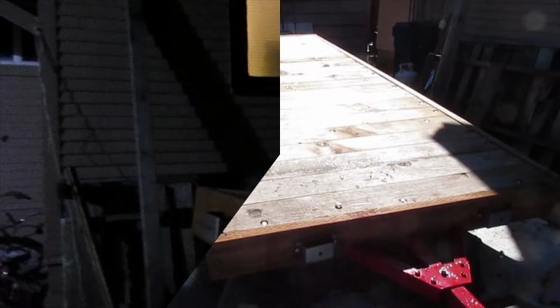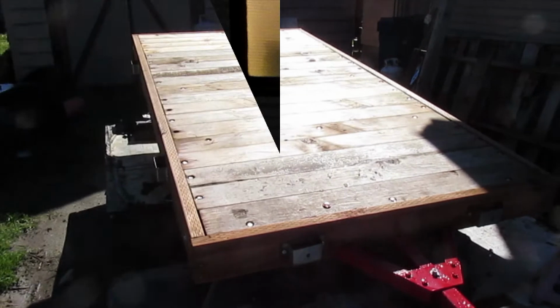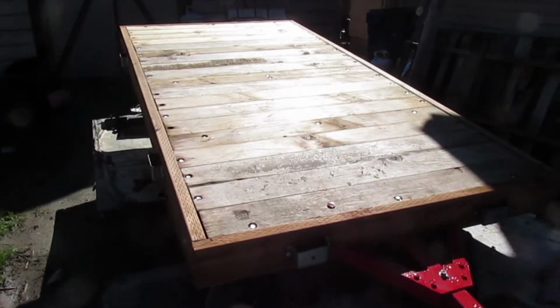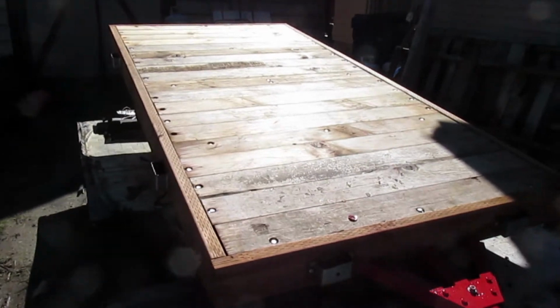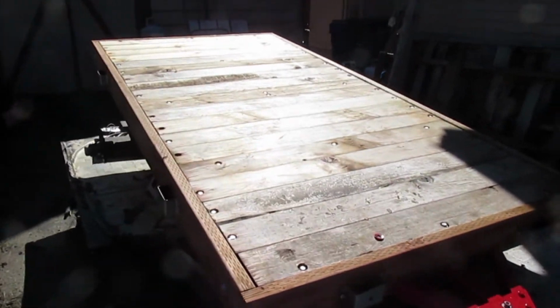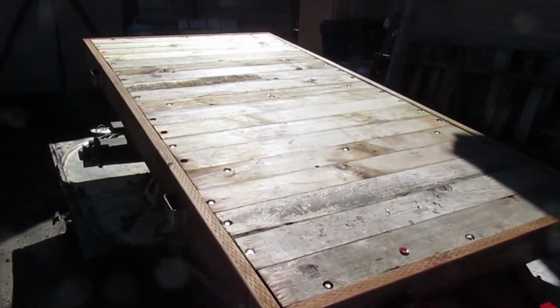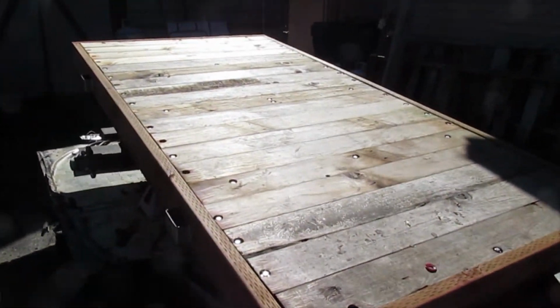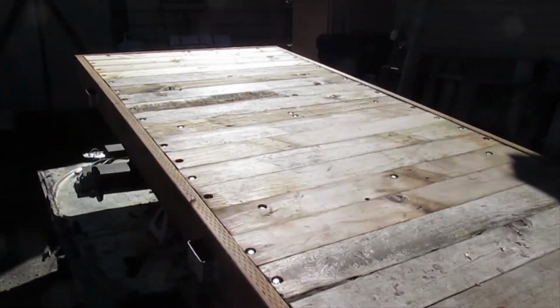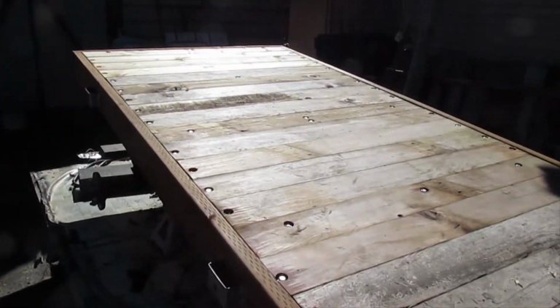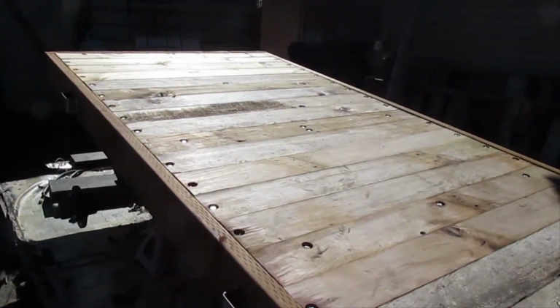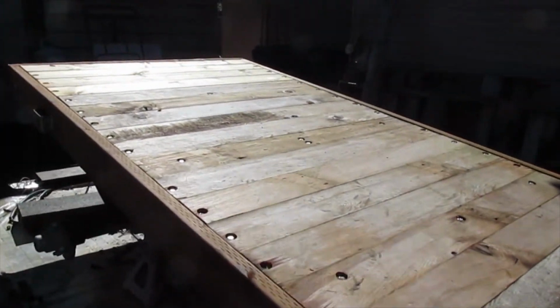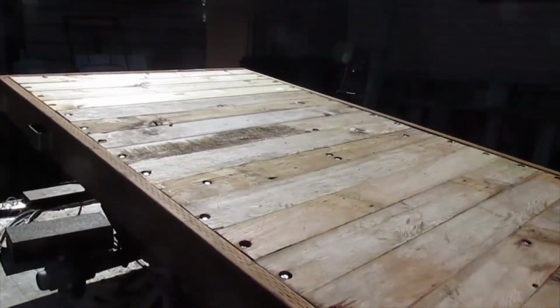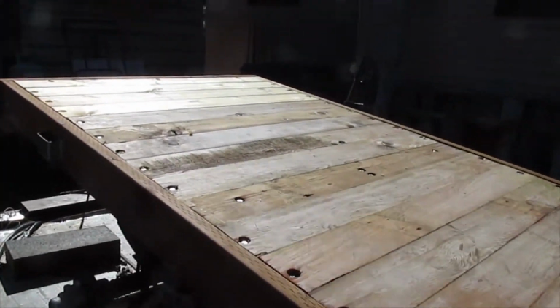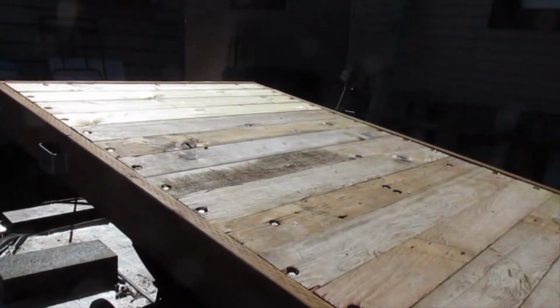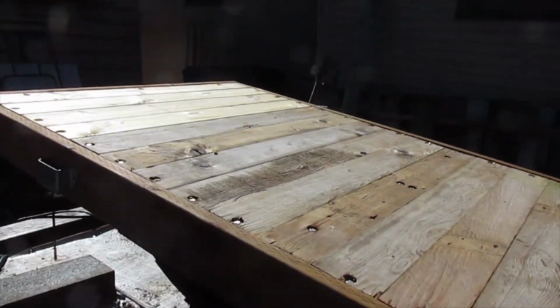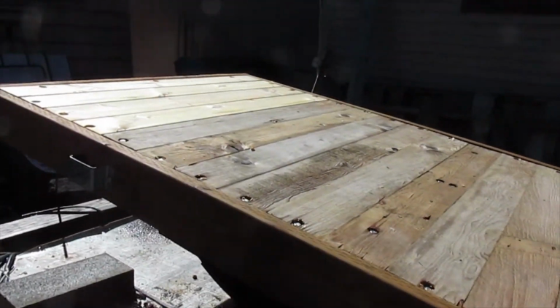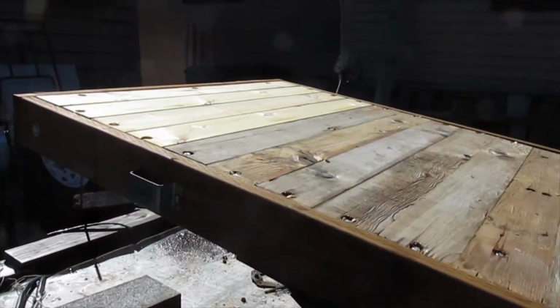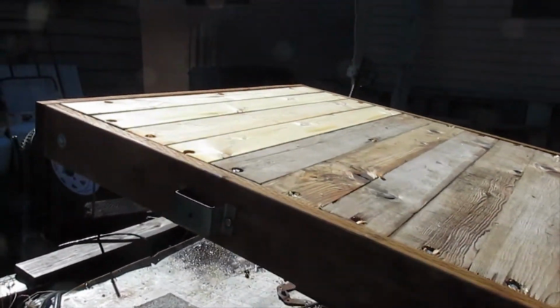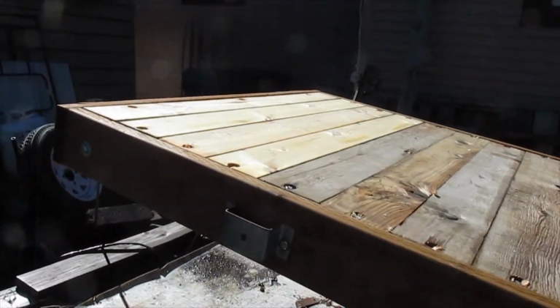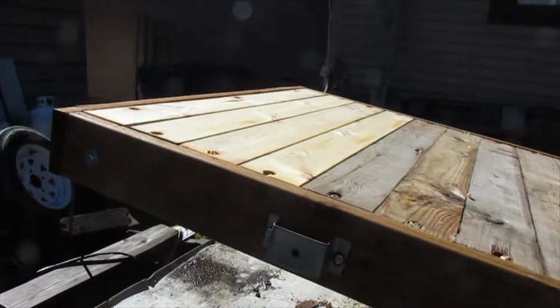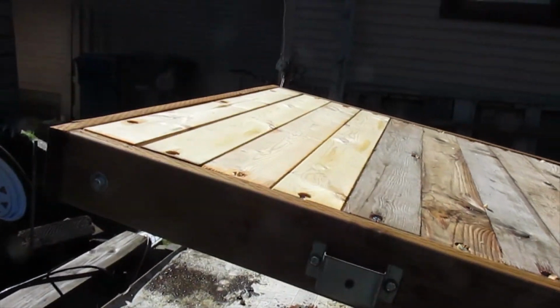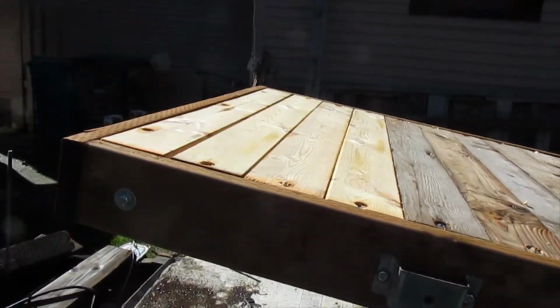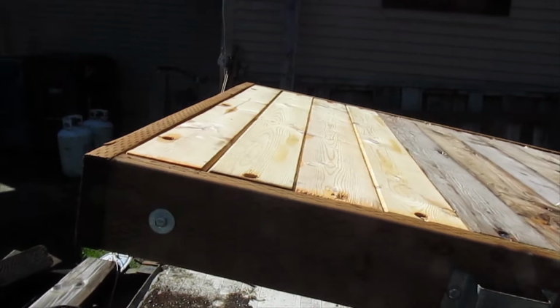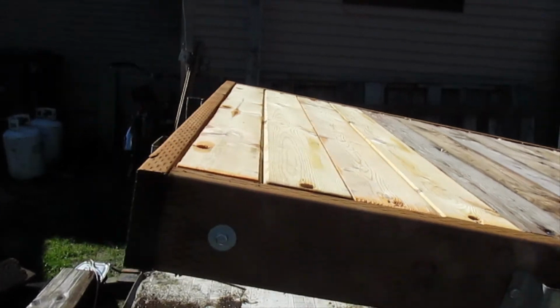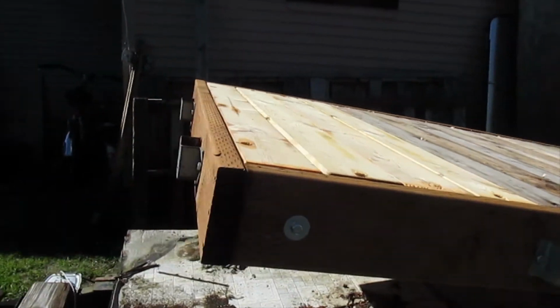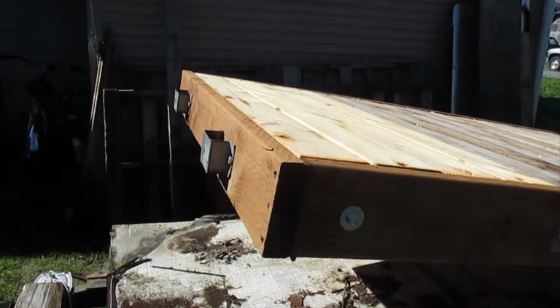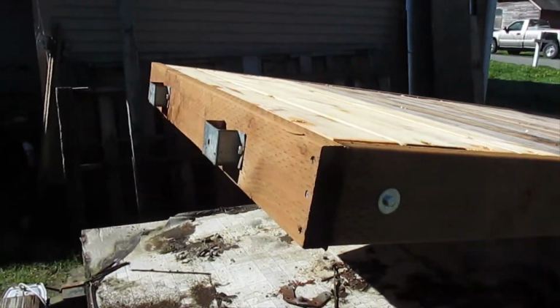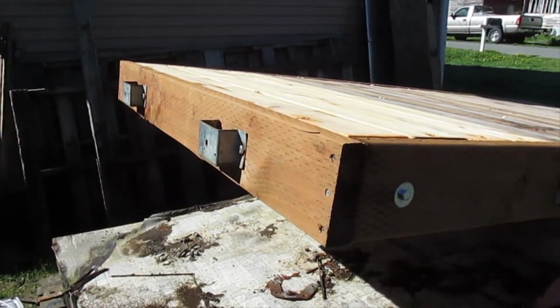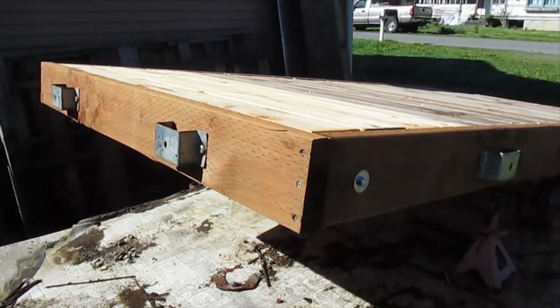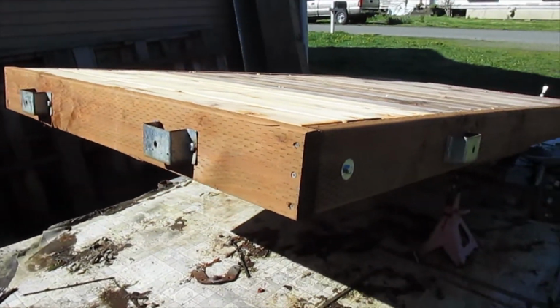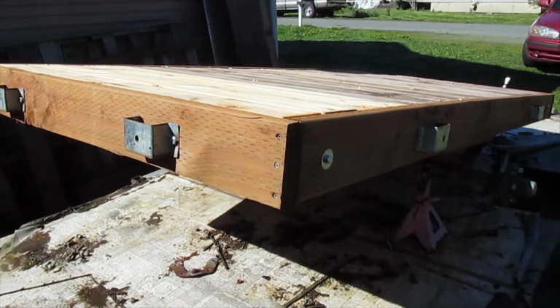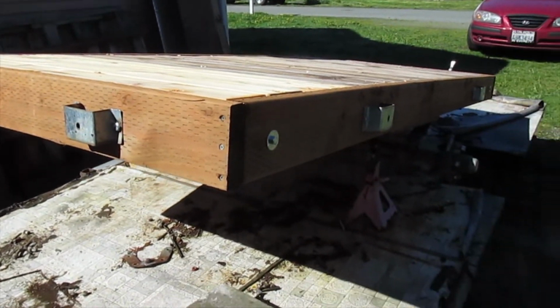Well, in the daylight it looks pretty good. I'm liking it. Yeah, turned out good.